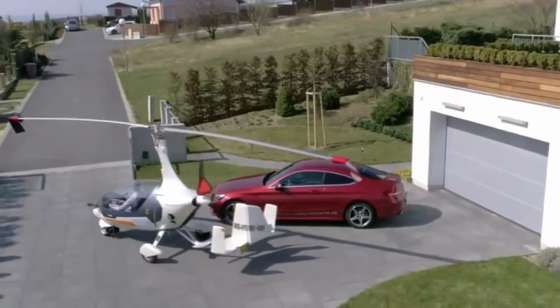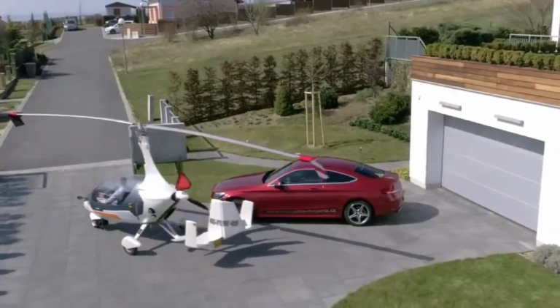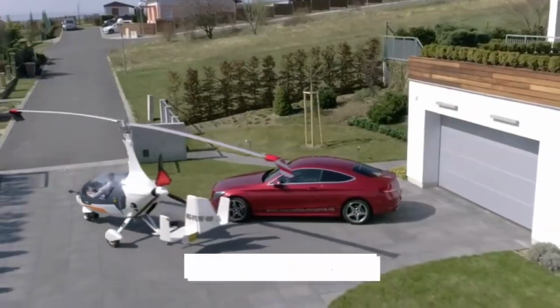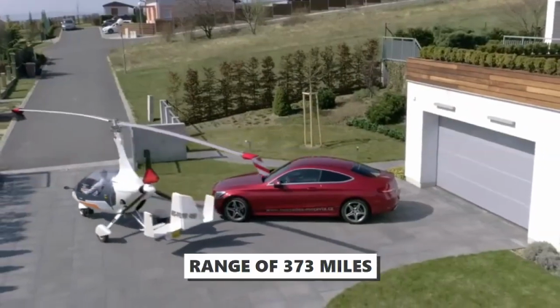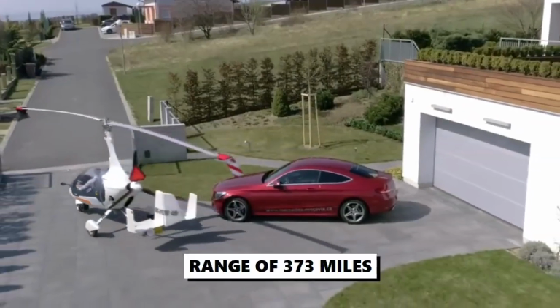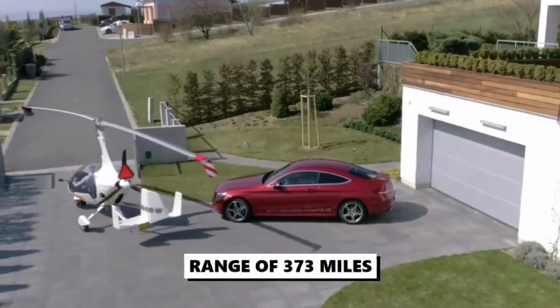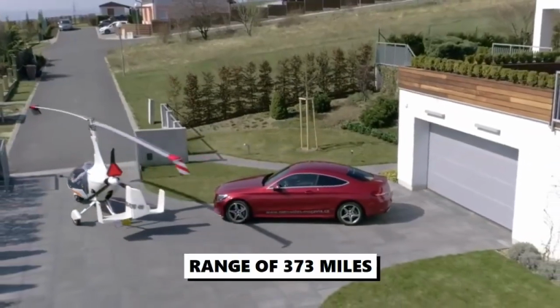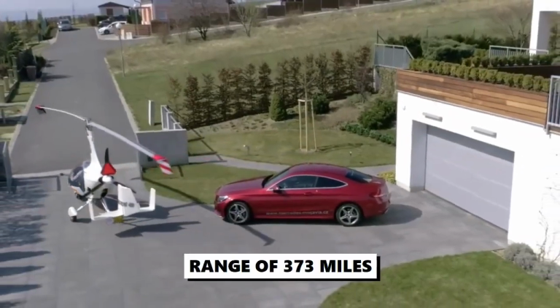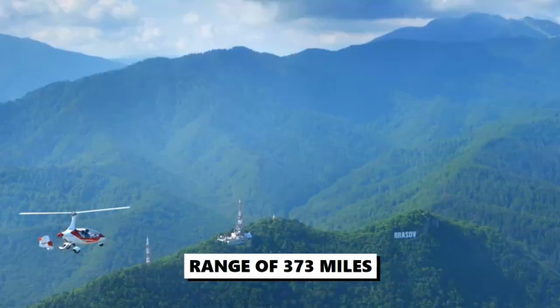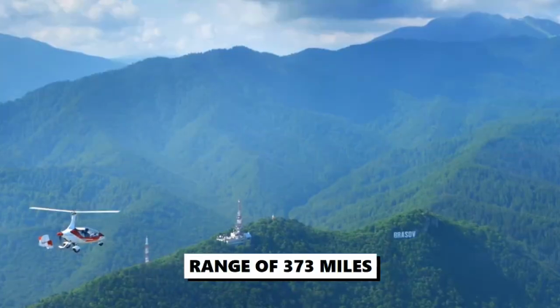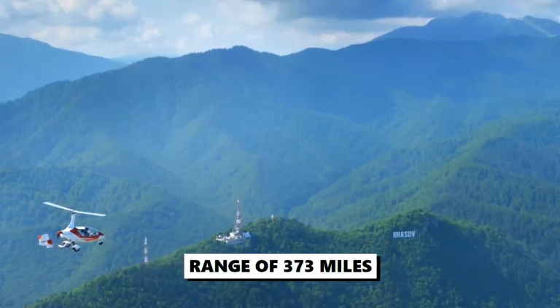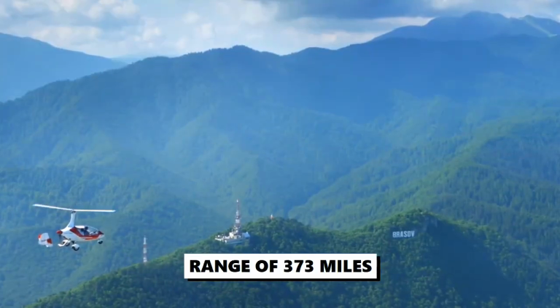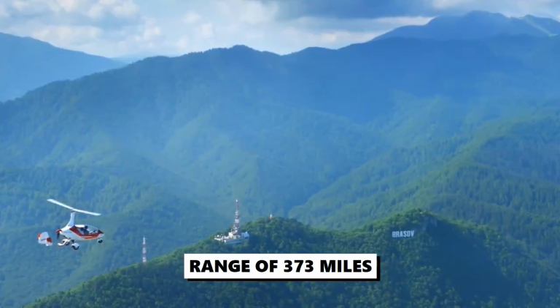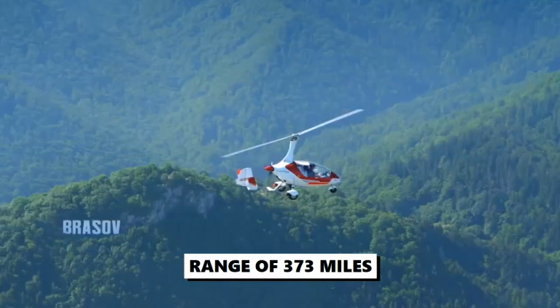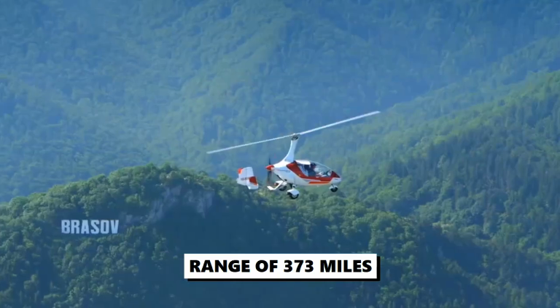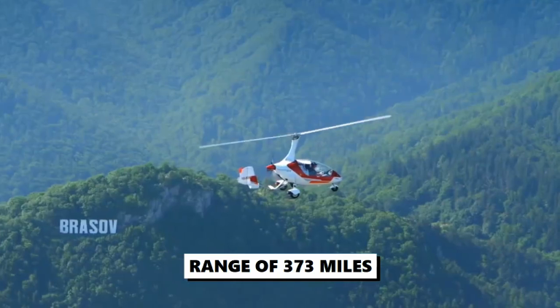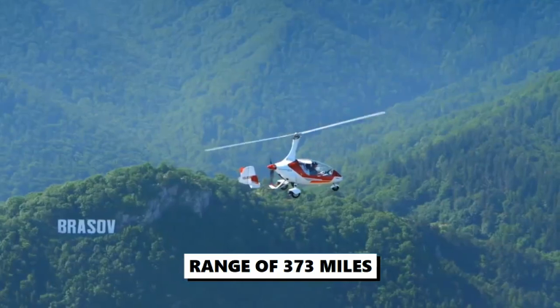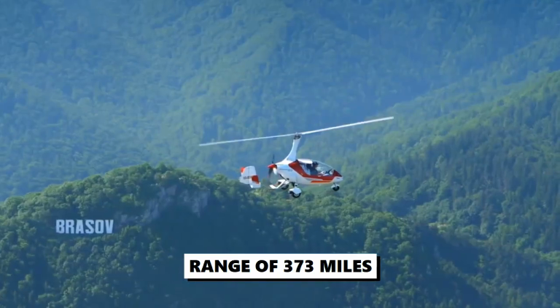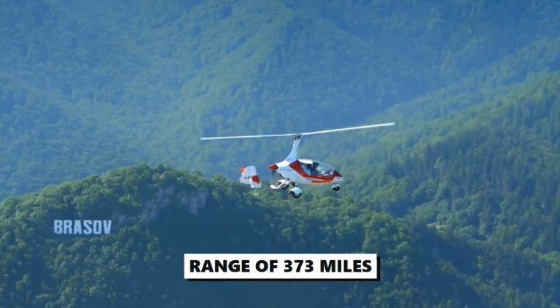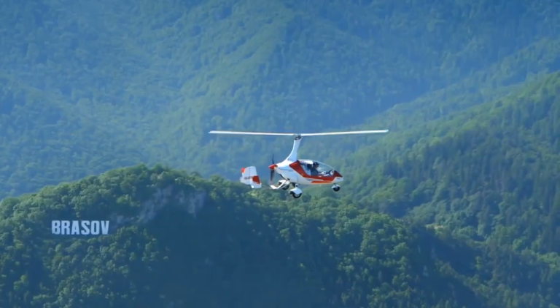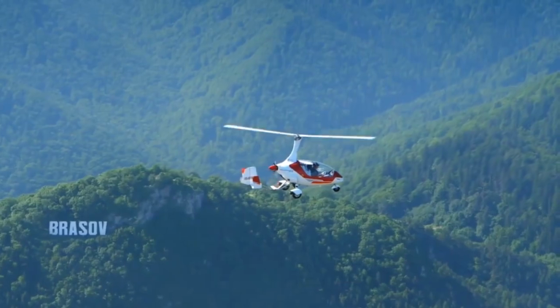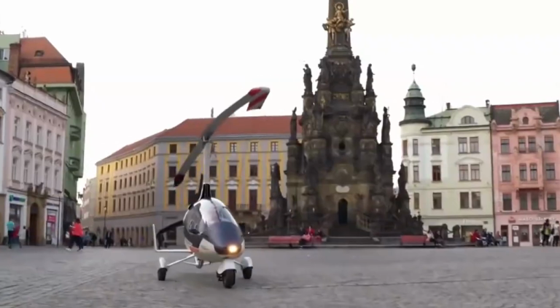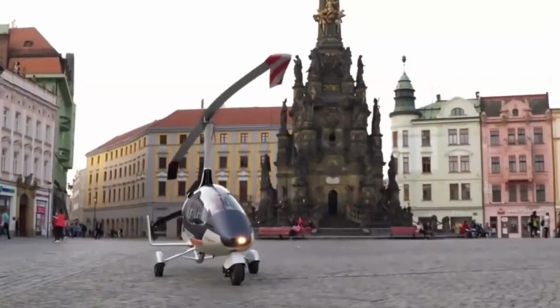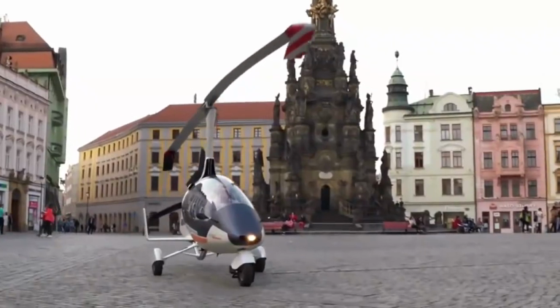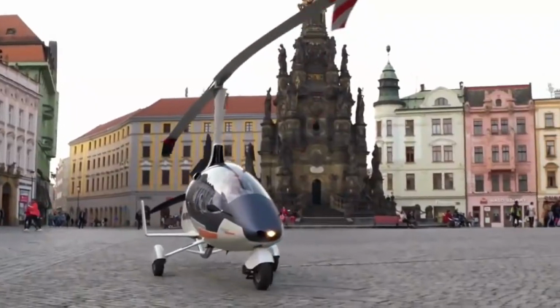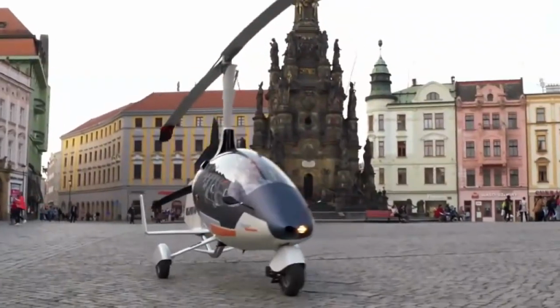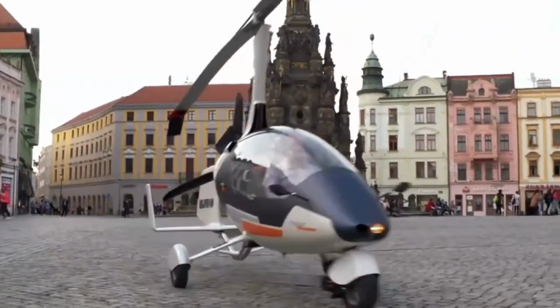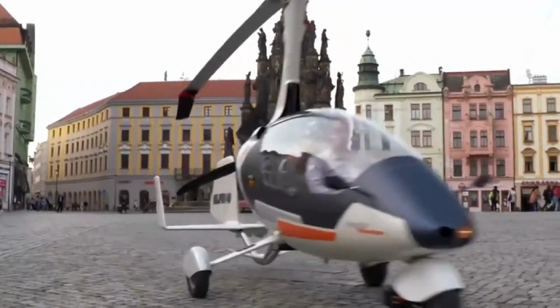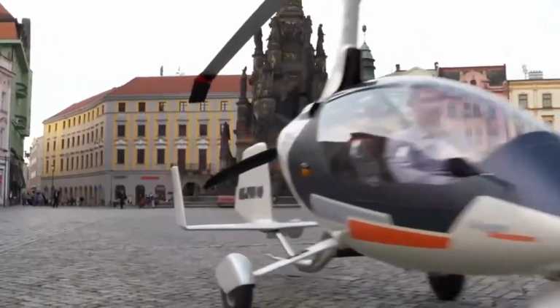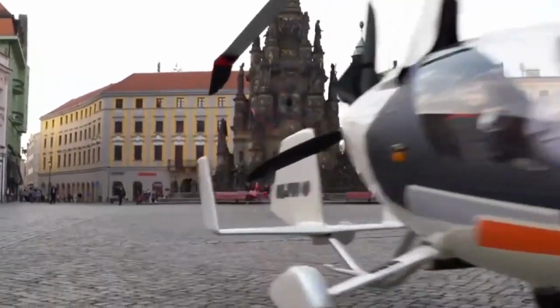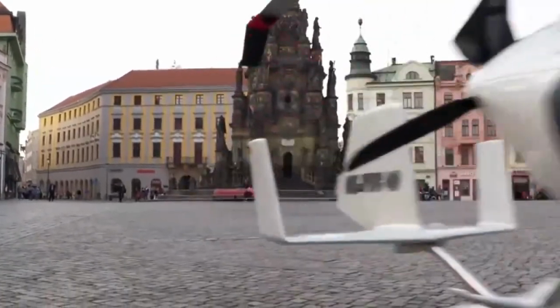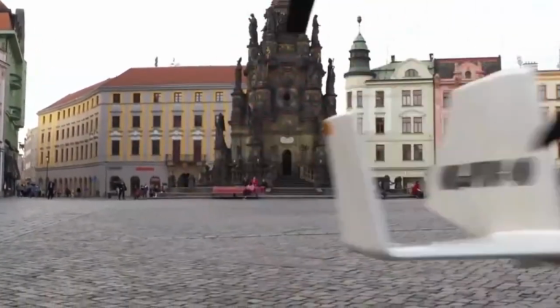With a range of 373 miles, this flying car is primarily a mini helicopter that can also be used on the road.